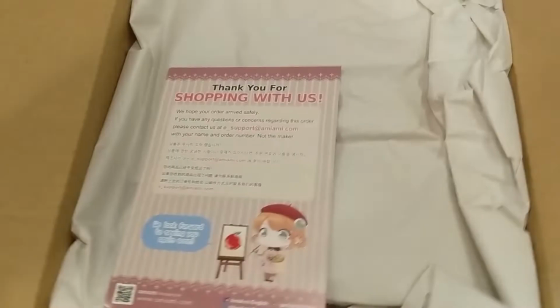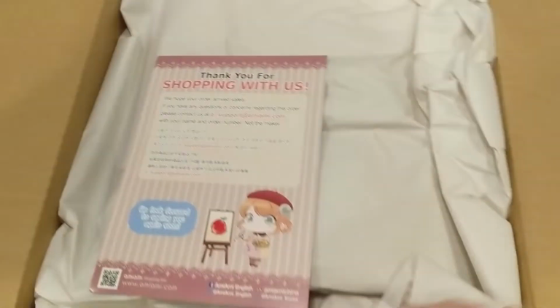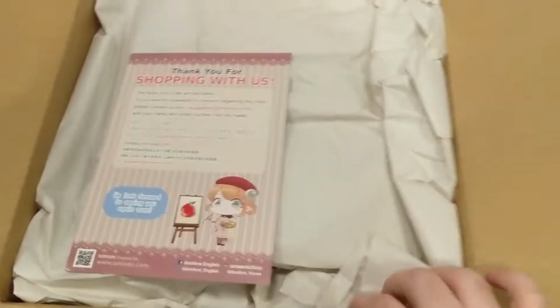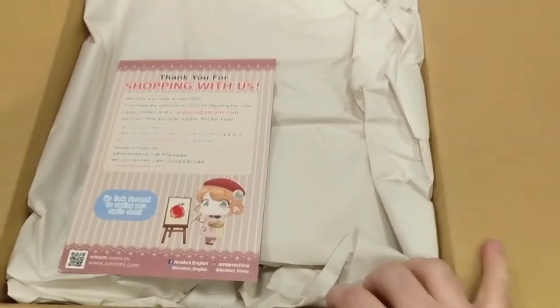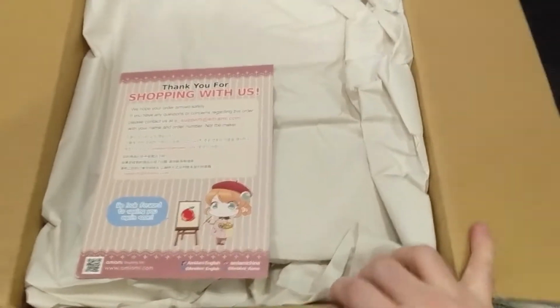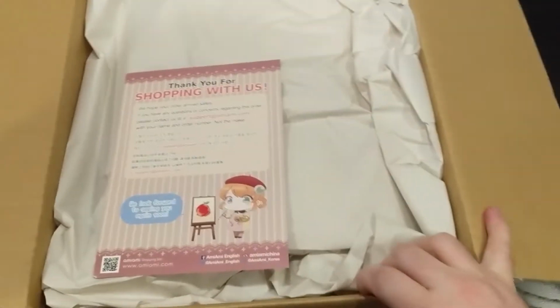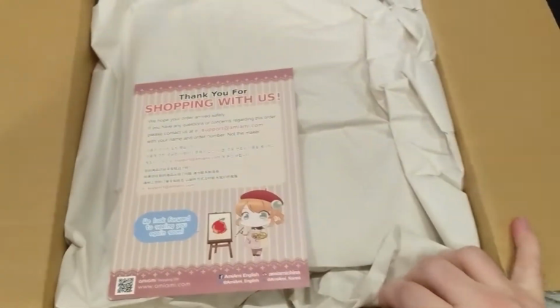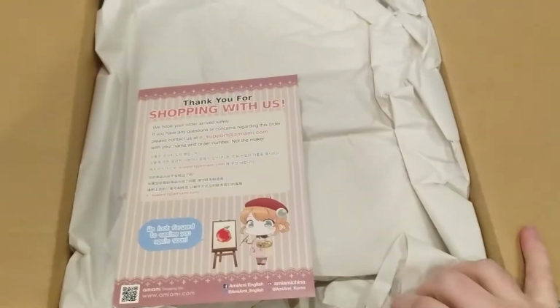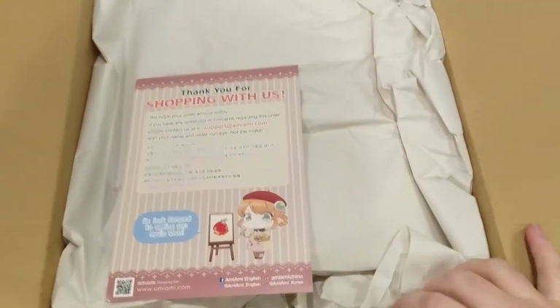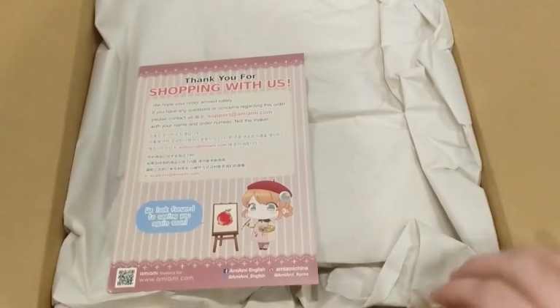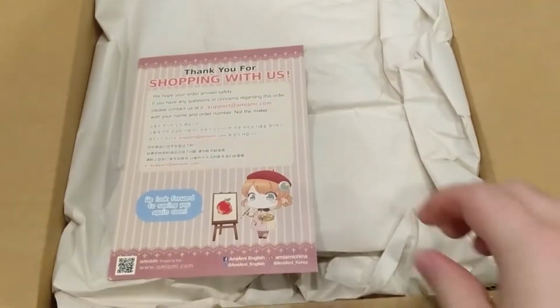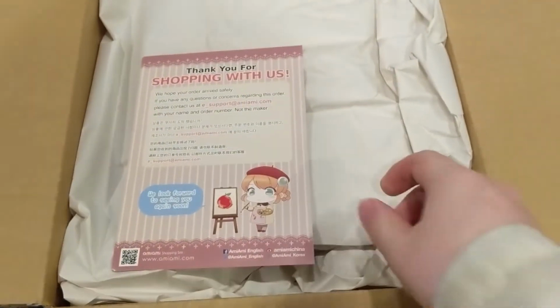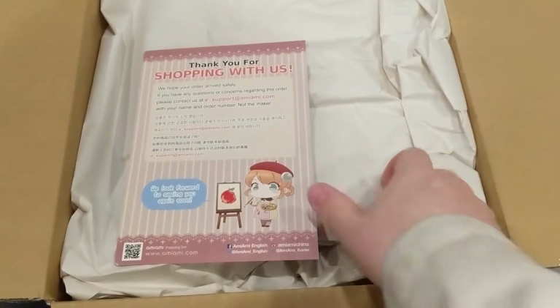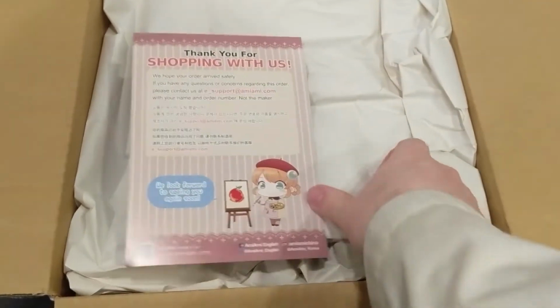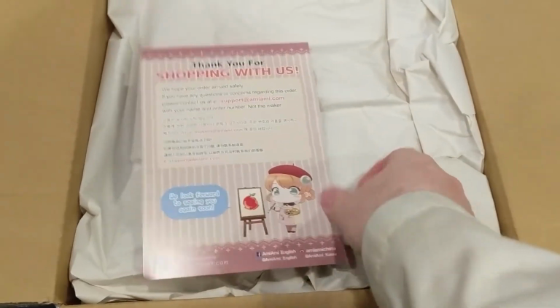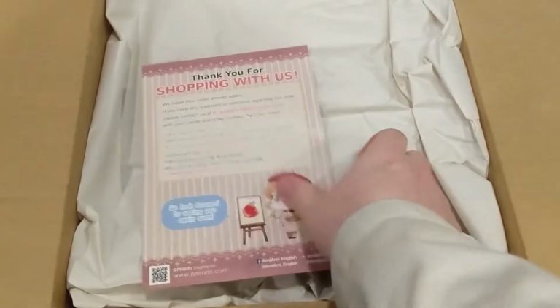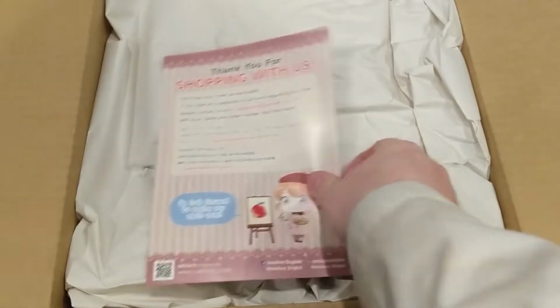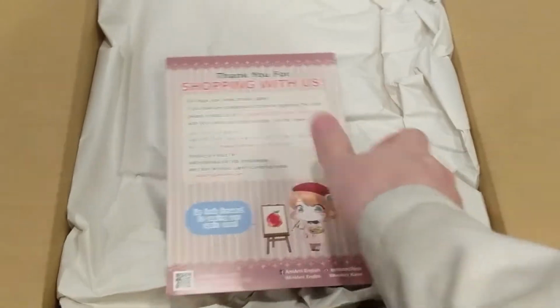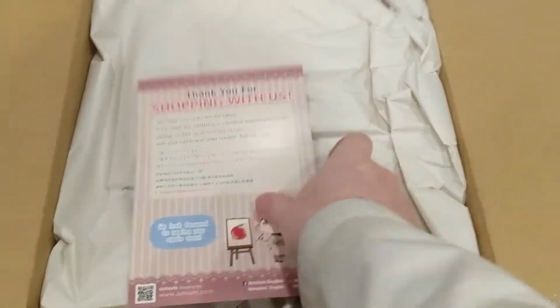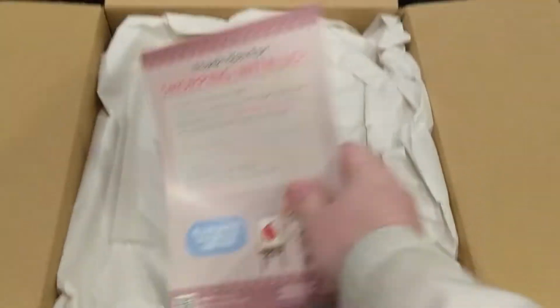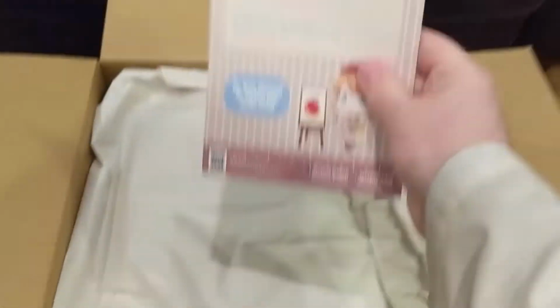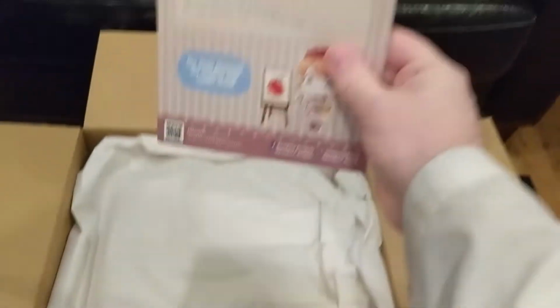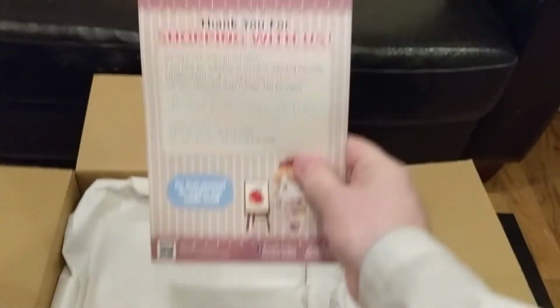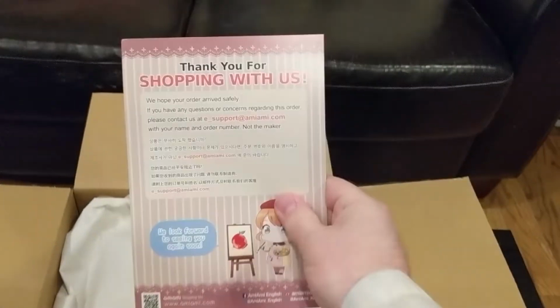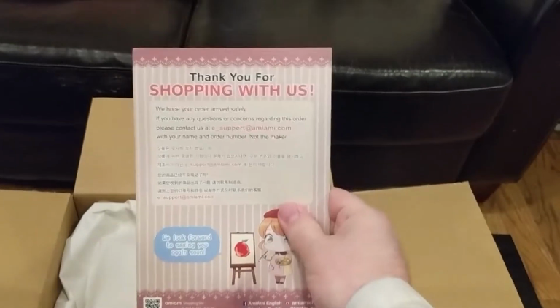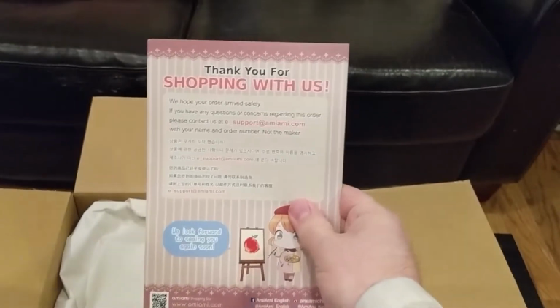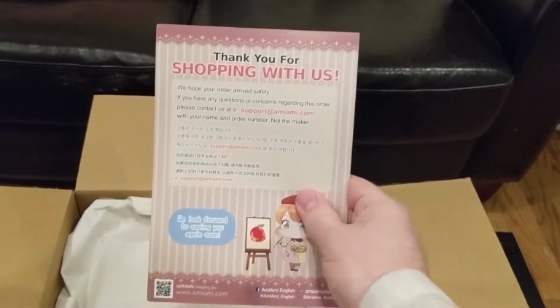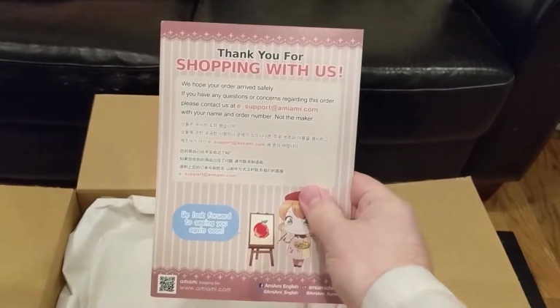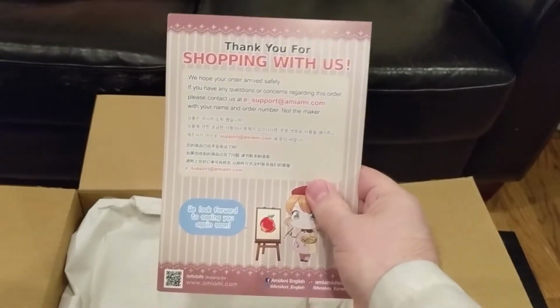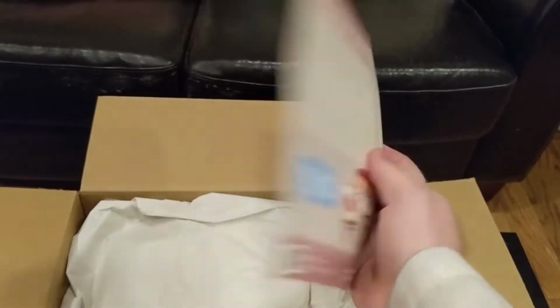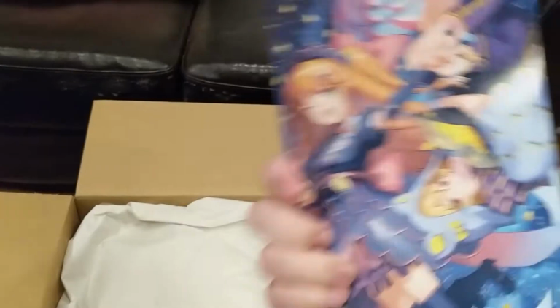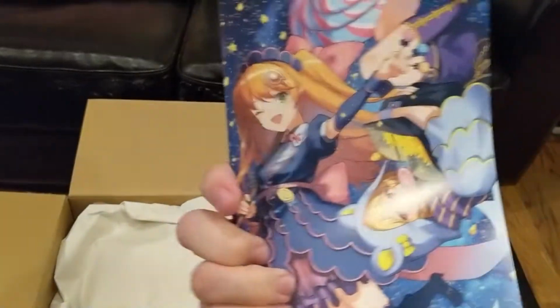Let's see what we've got in this box — that's what we have here. Thanks for shopping with us.